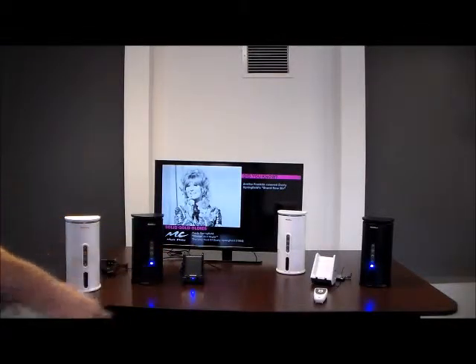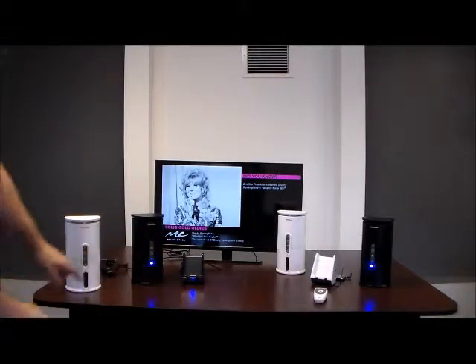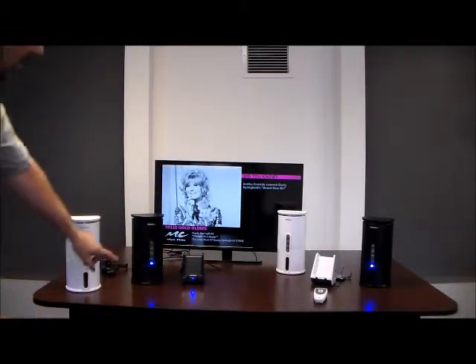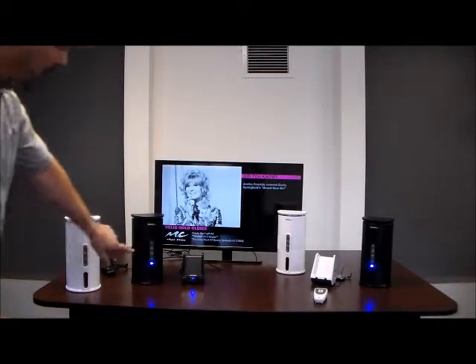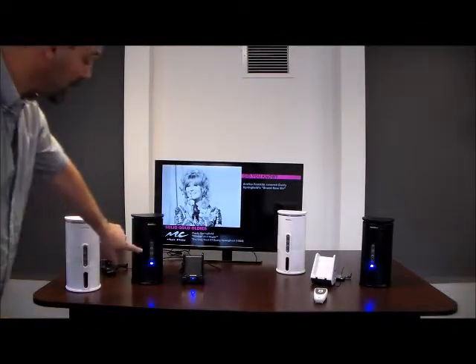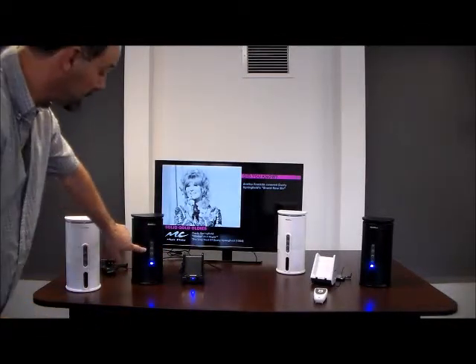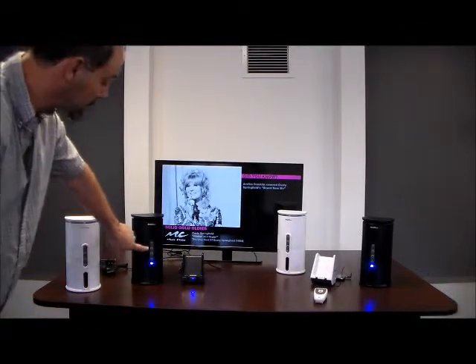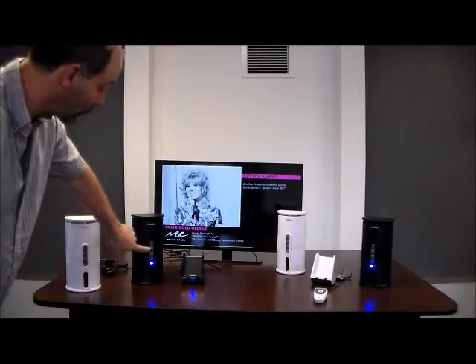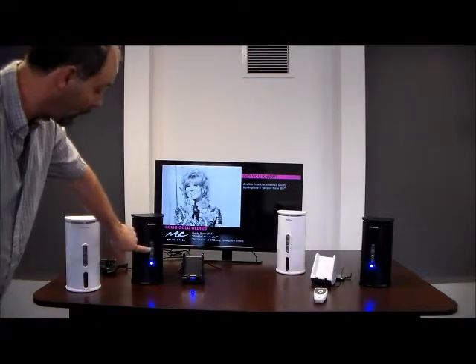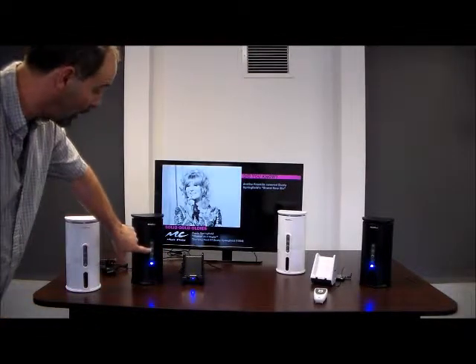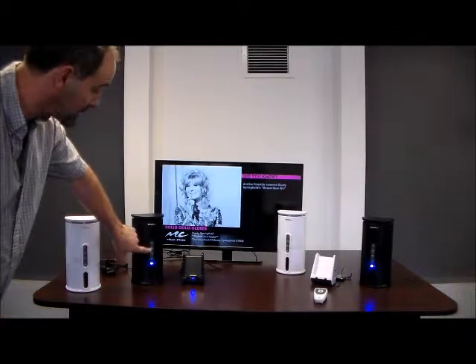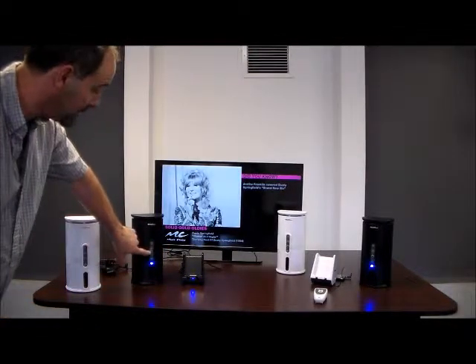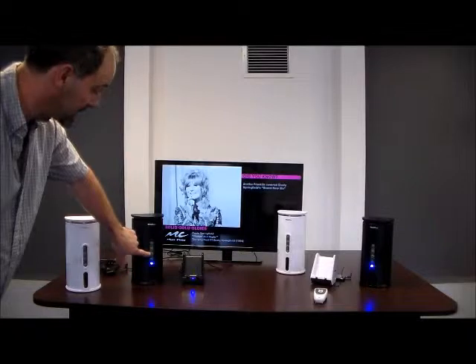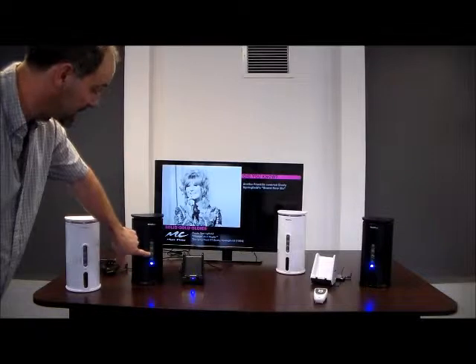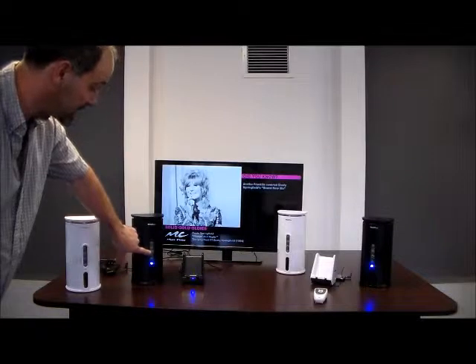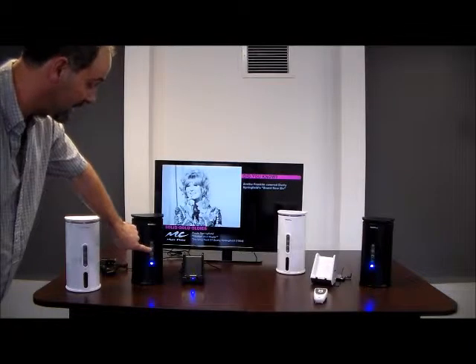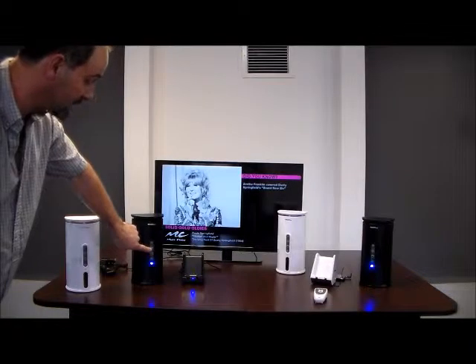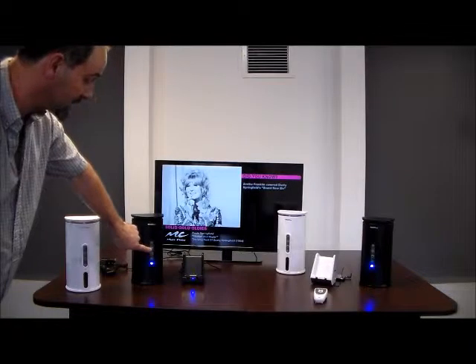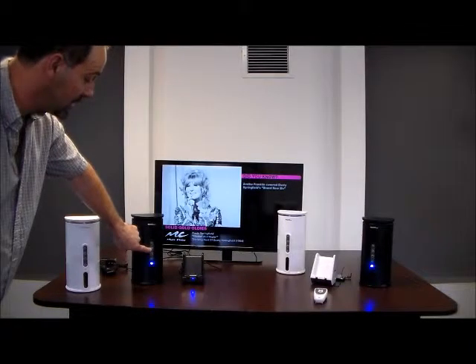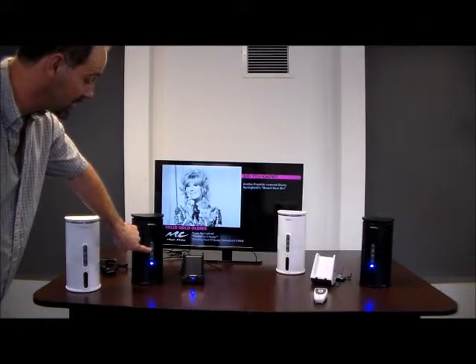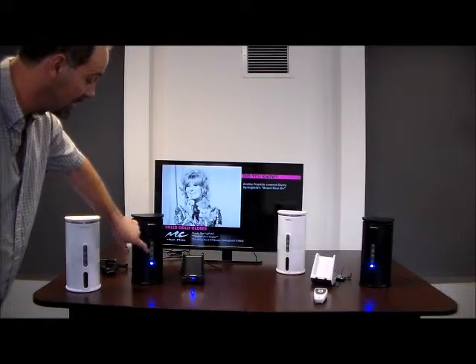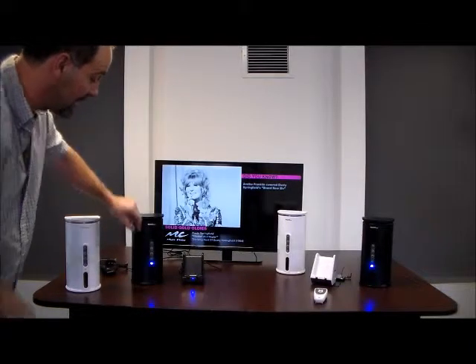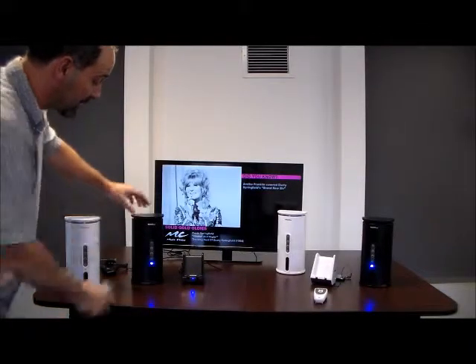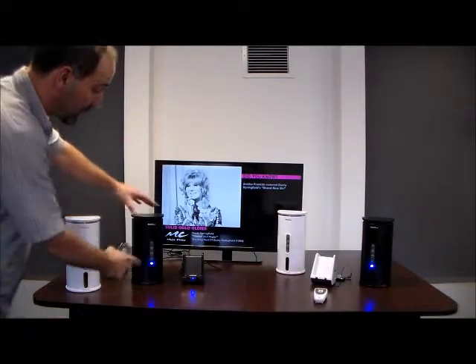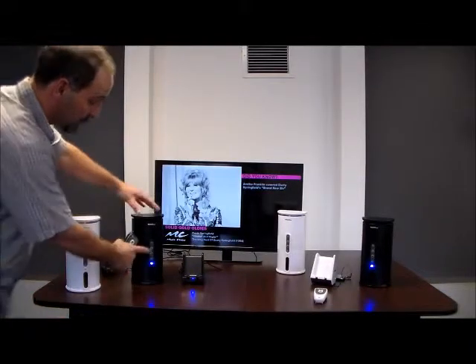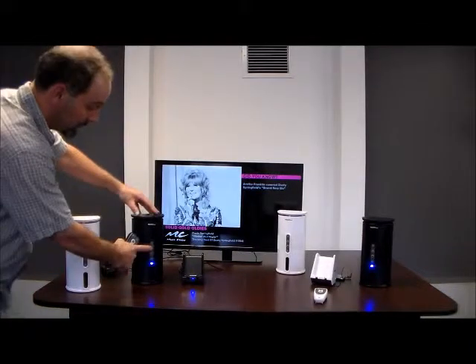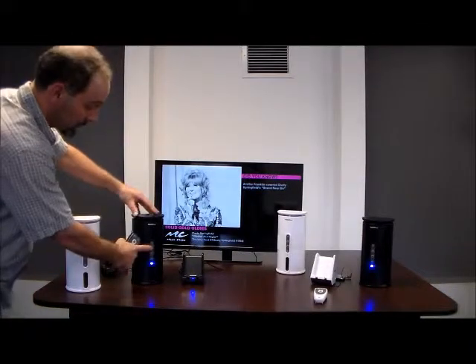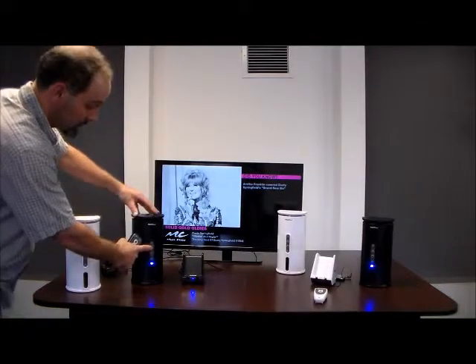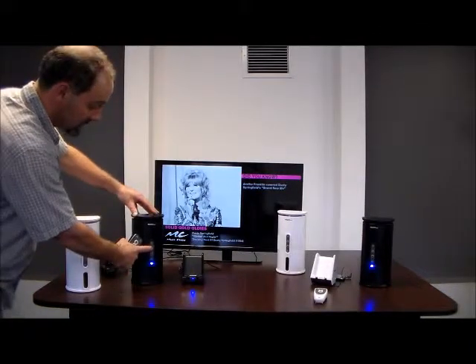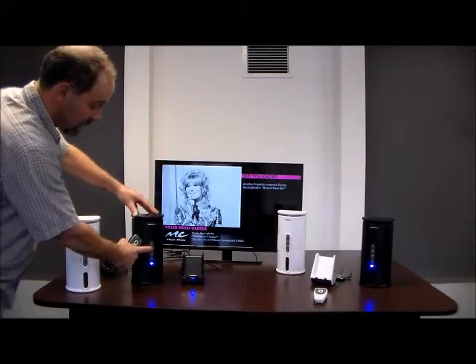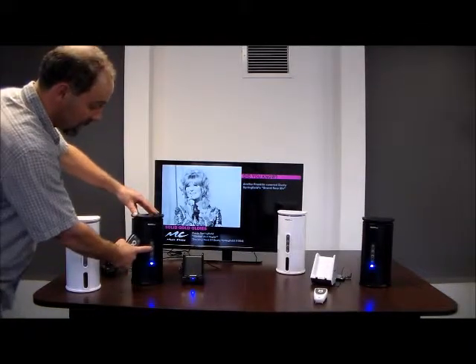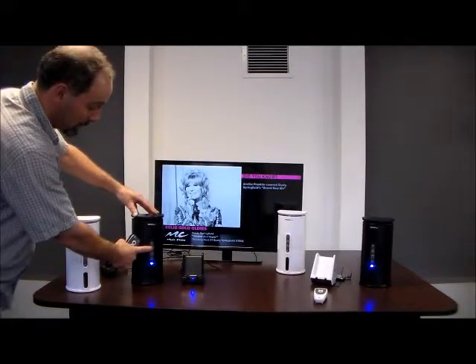You also have volume control on the speakers themselves, so you can turn it up from here, which is not a problem.